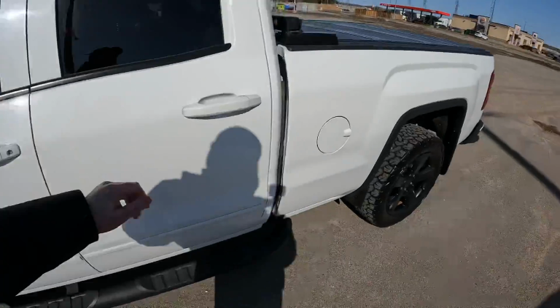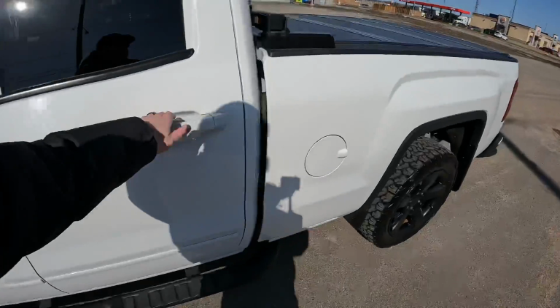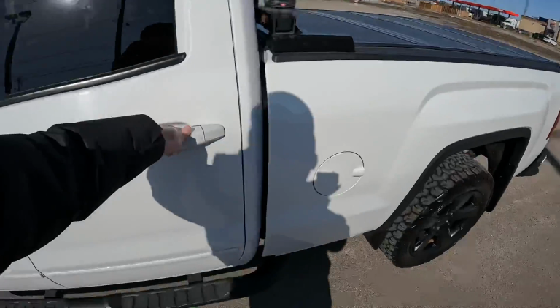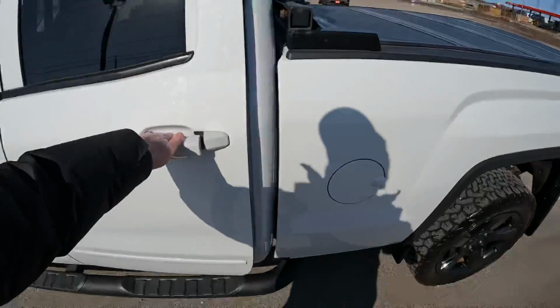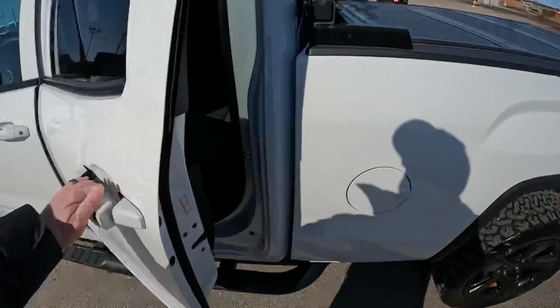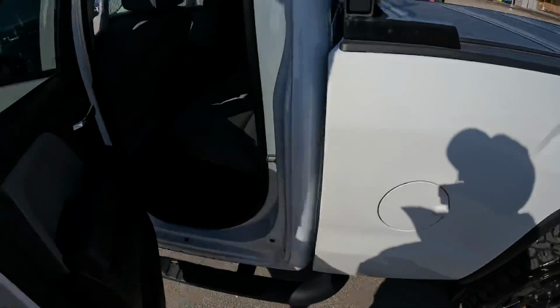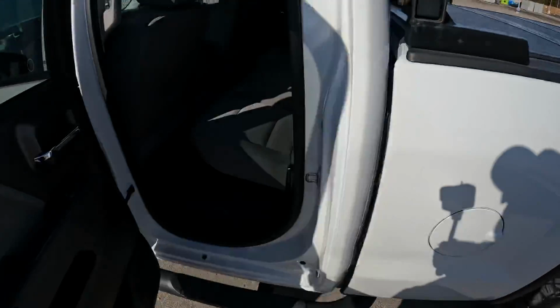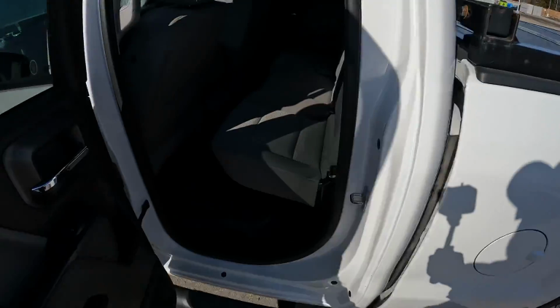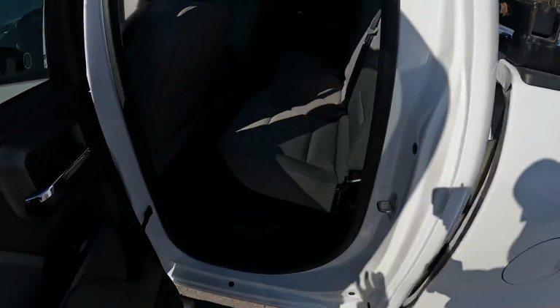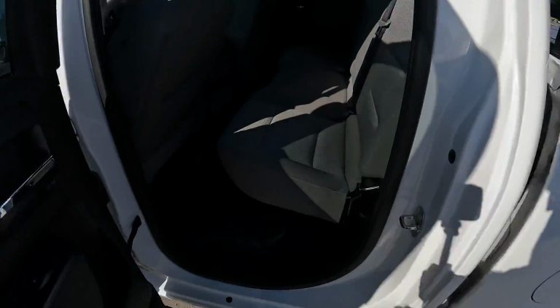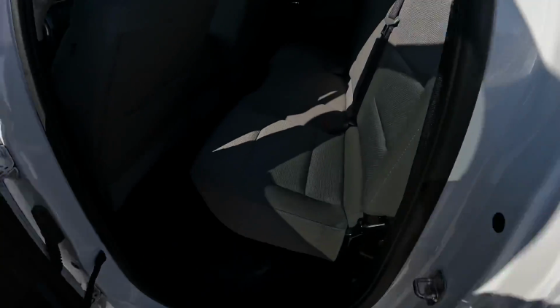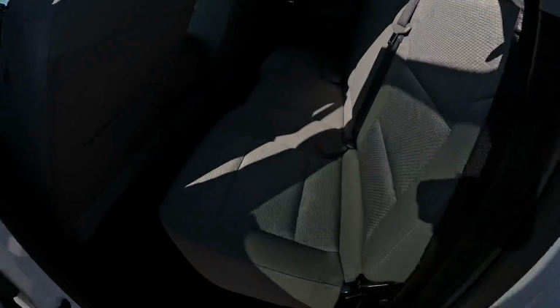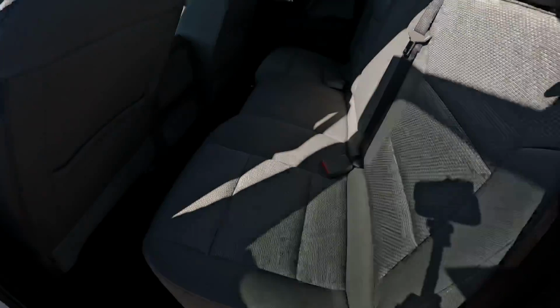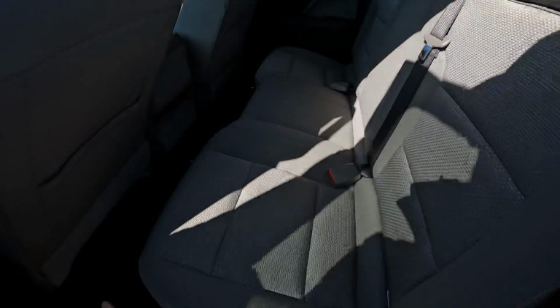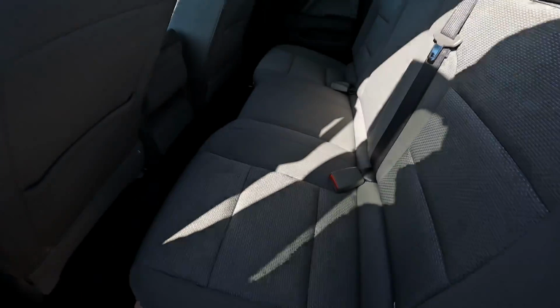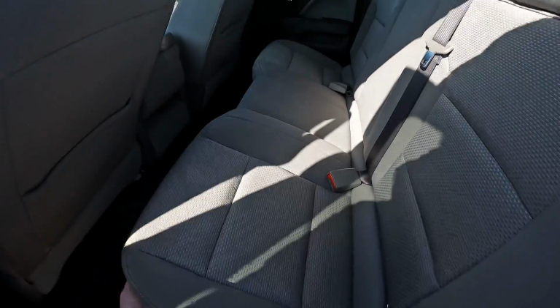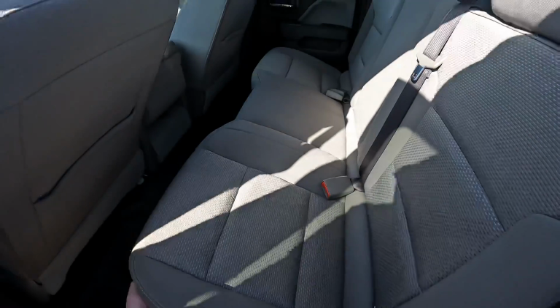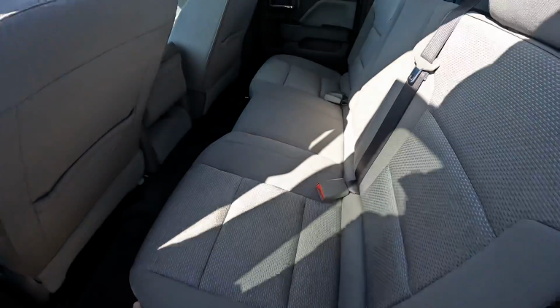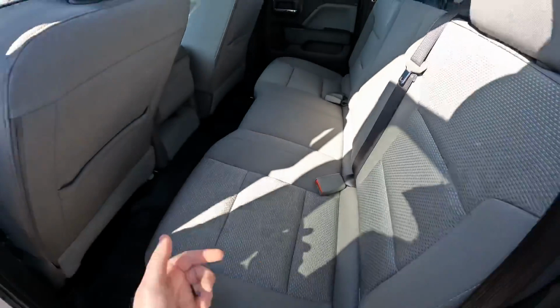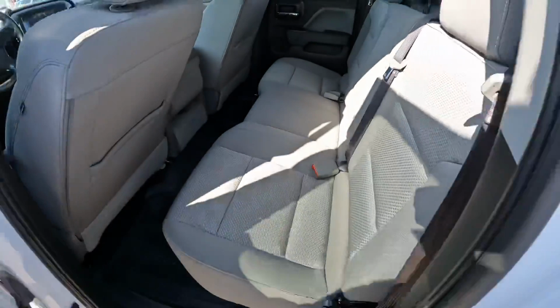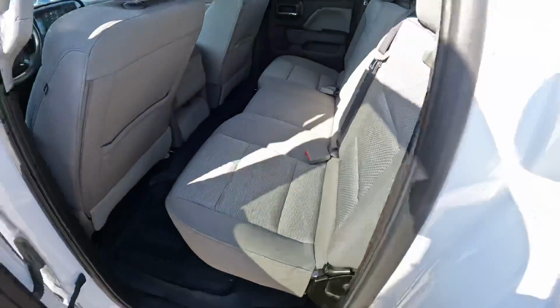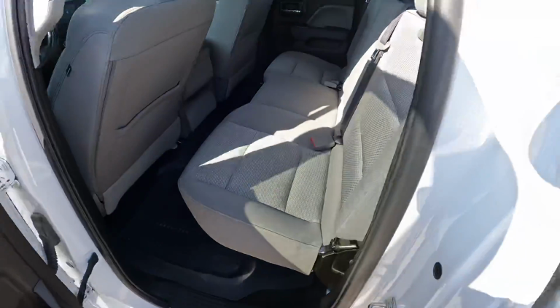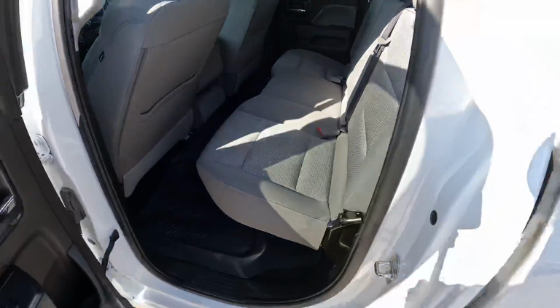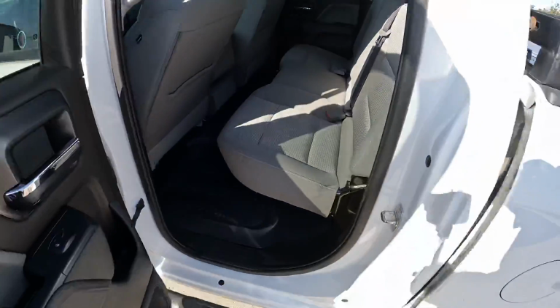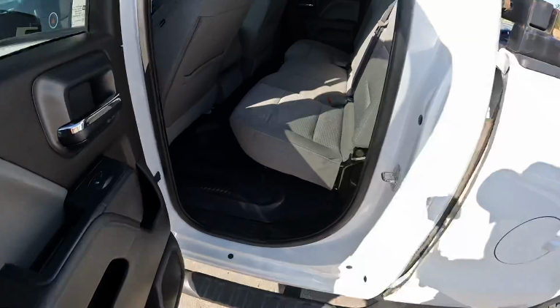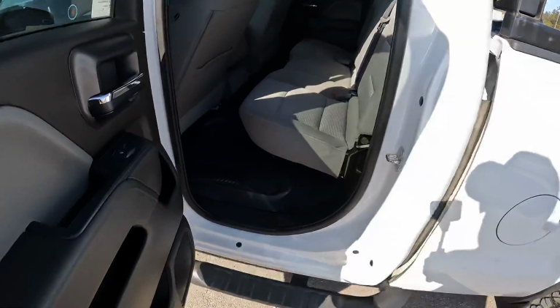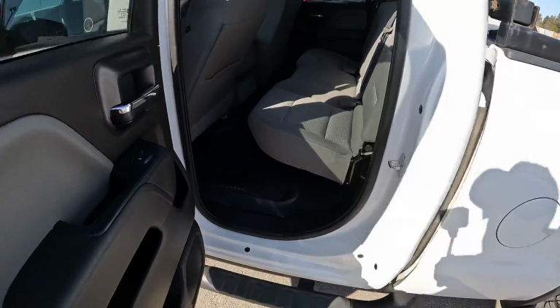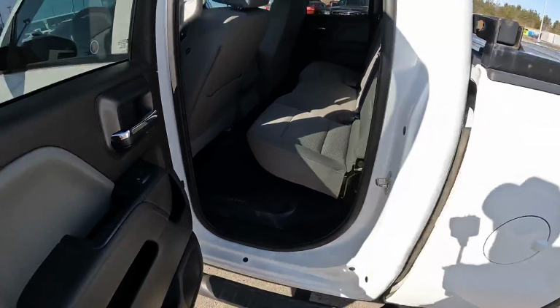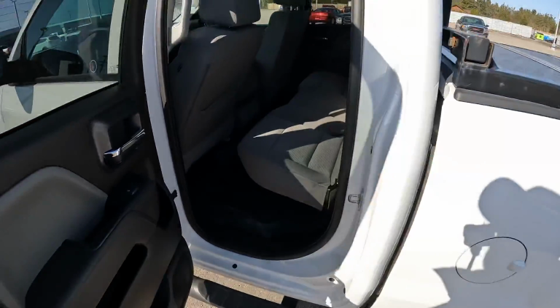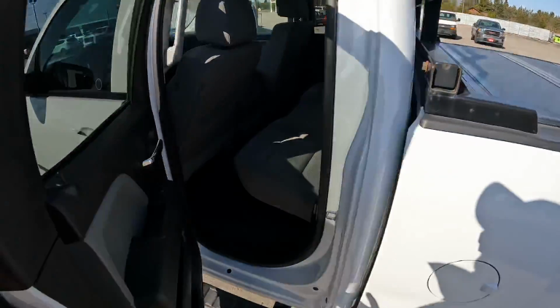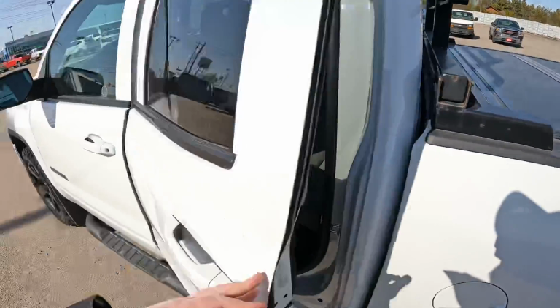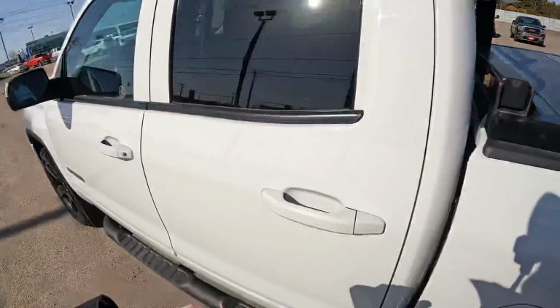Heading in the back here, you can see there's still a decent amount of room. Being it's a double cab, the seat will flip up here. It has a nice lighter gray interior in this one.